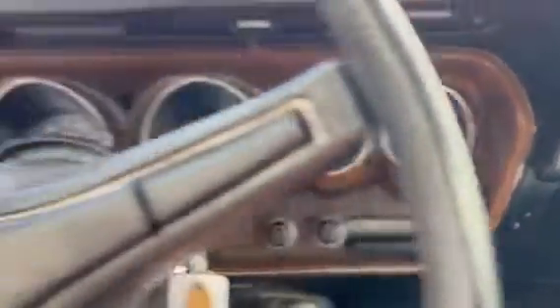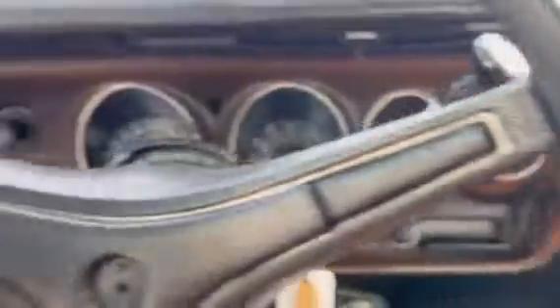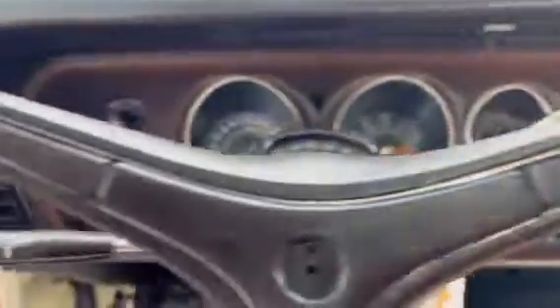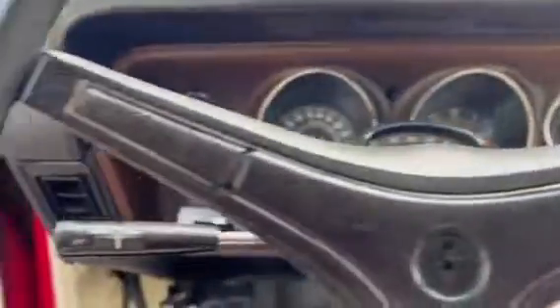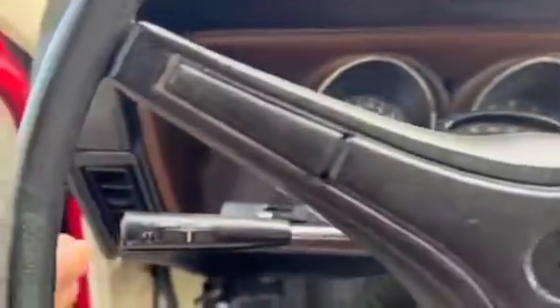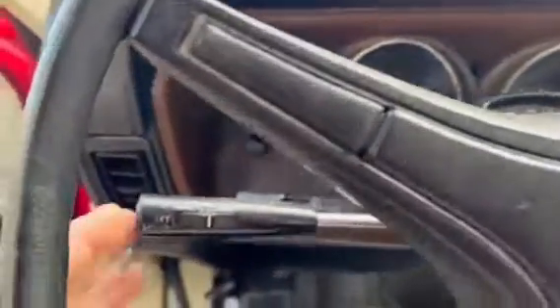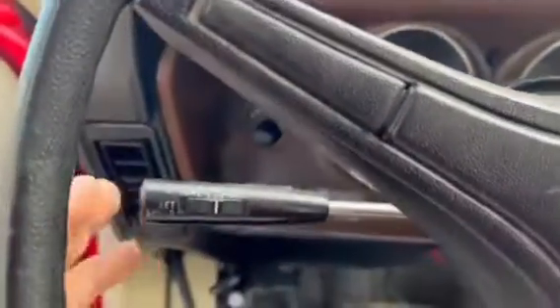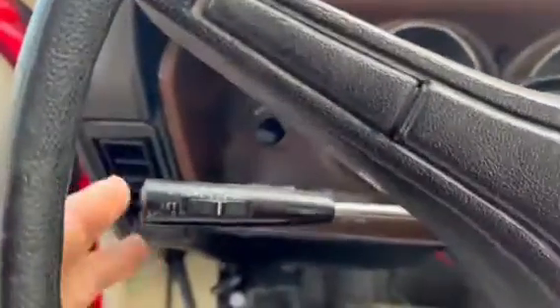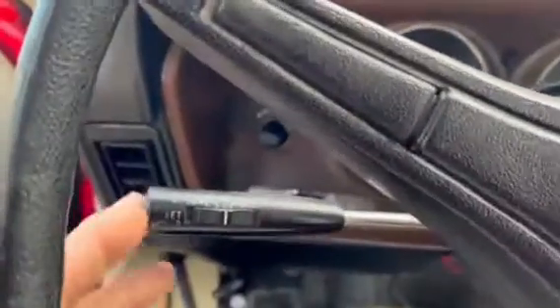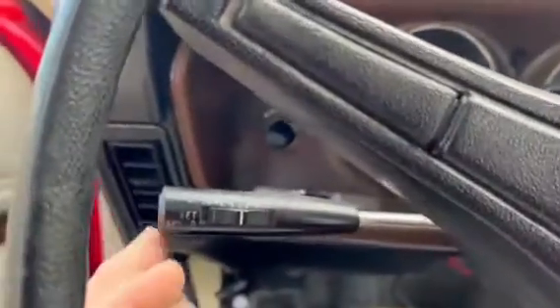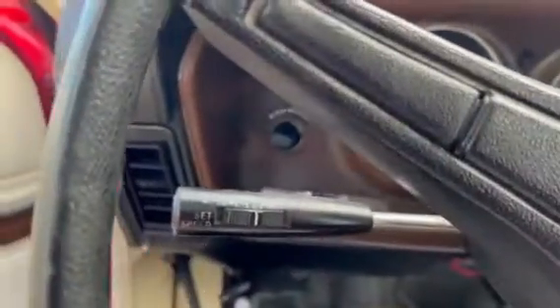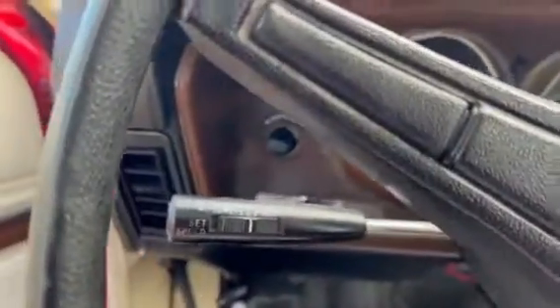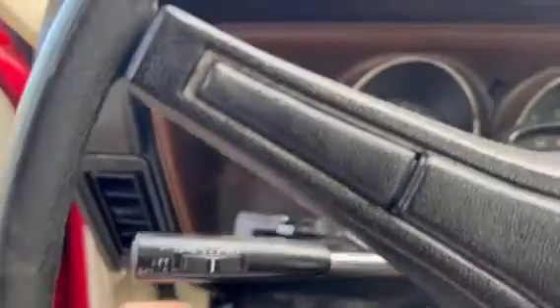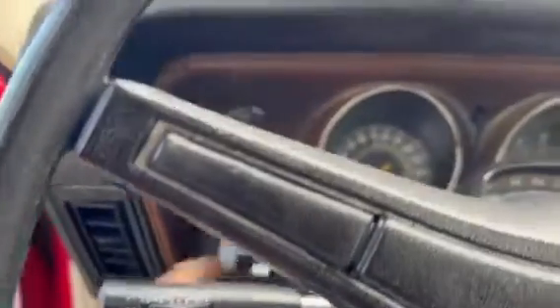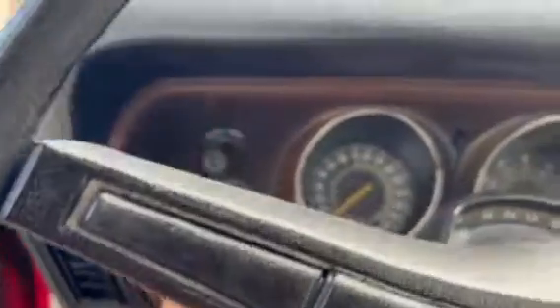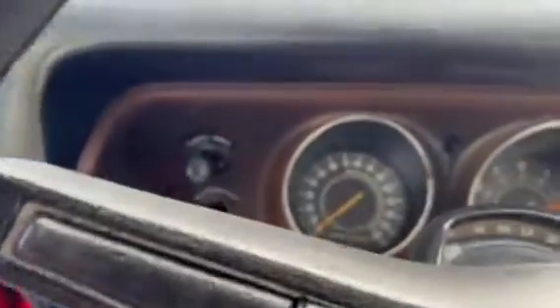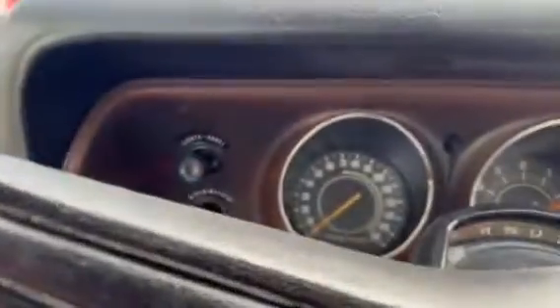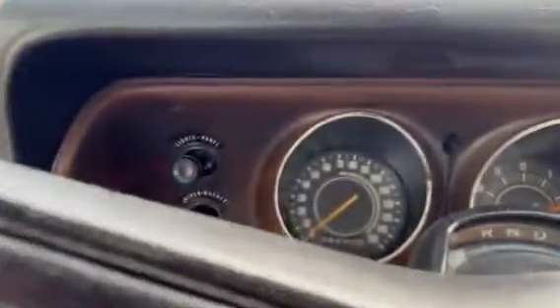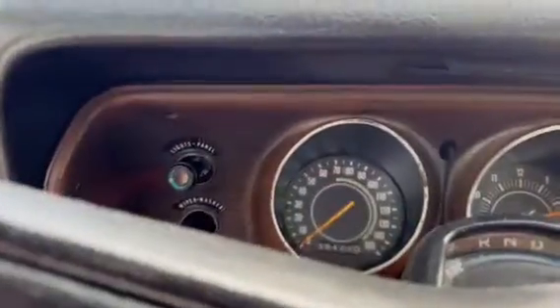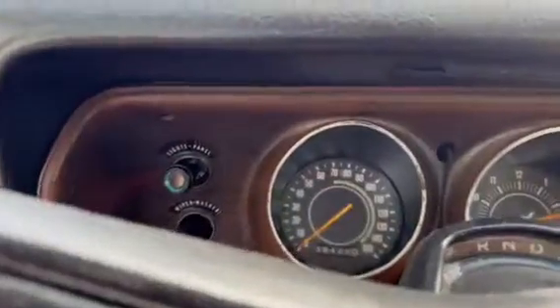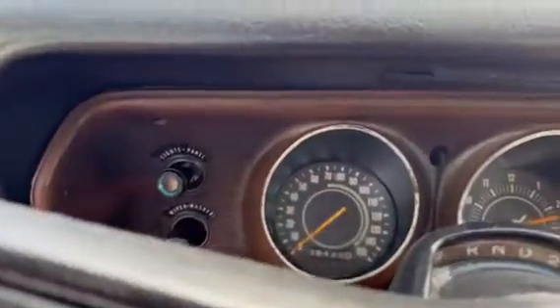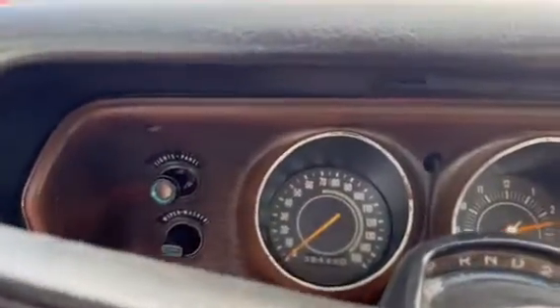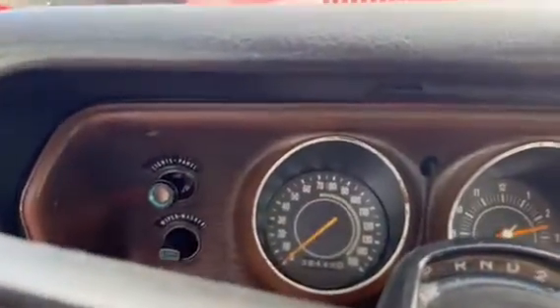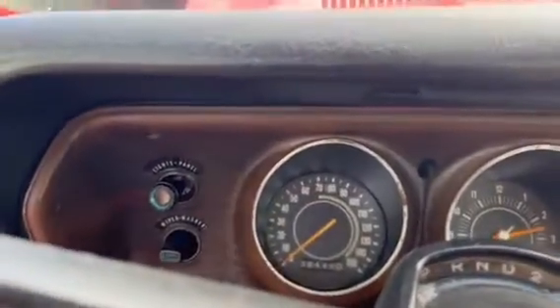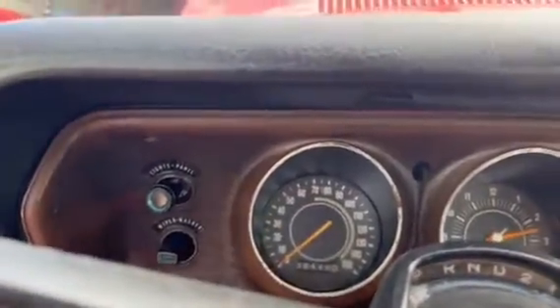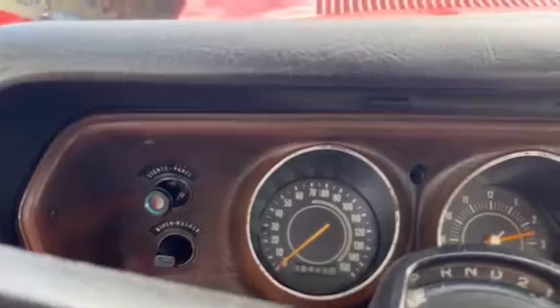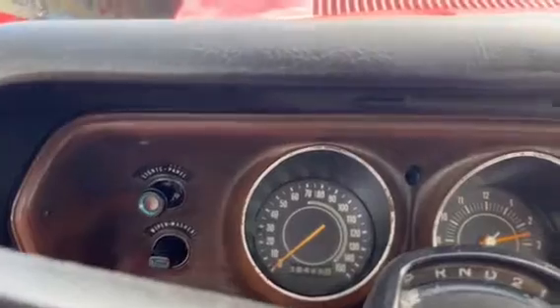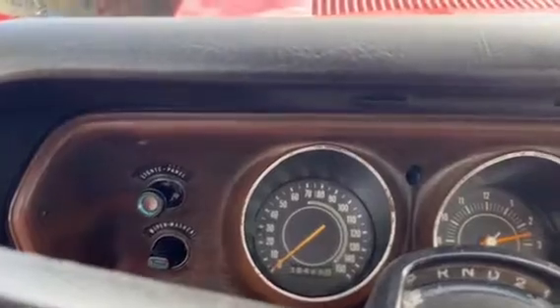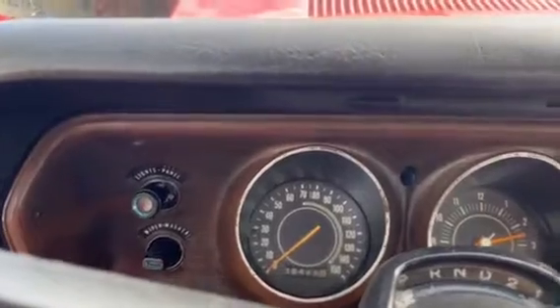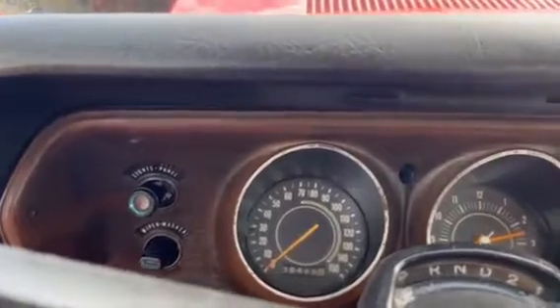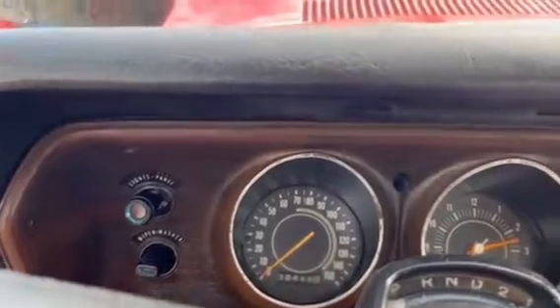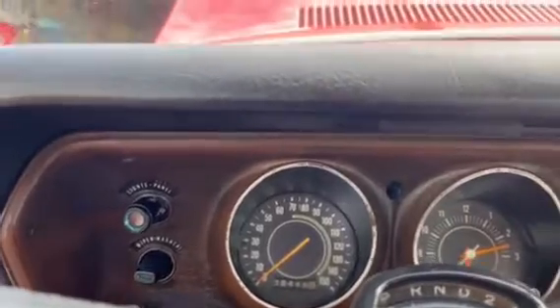It has an add-on cruise control, but the heater fan works.